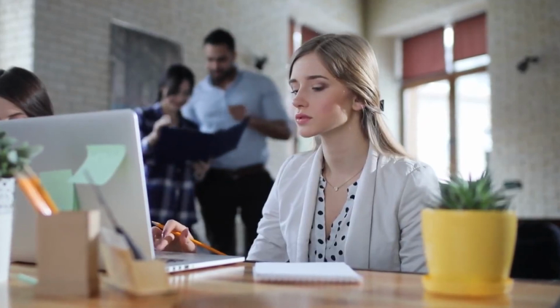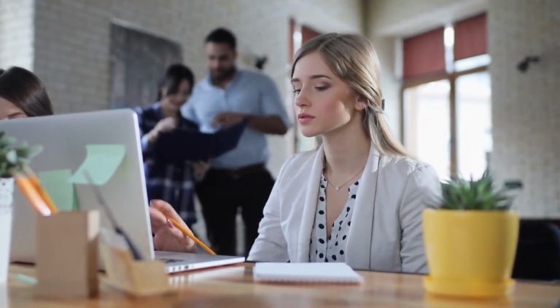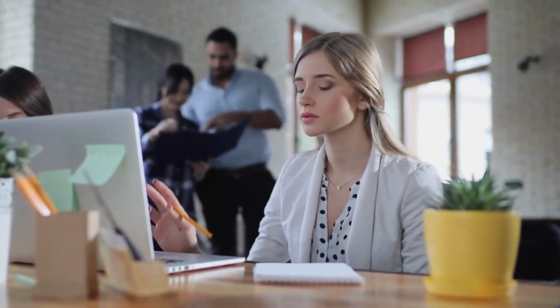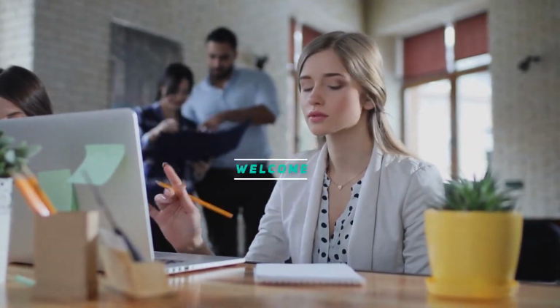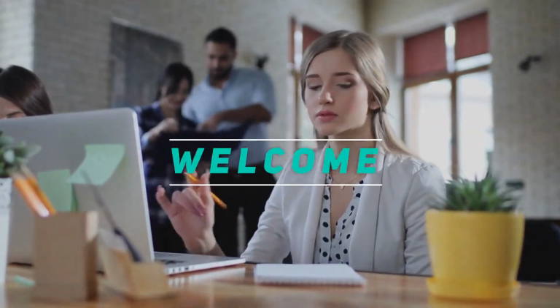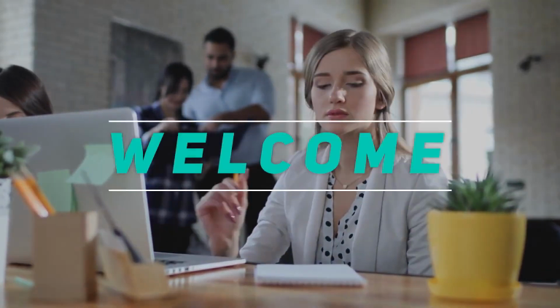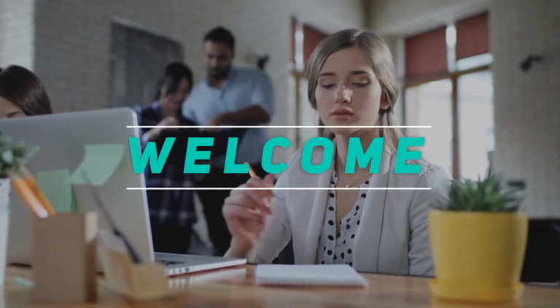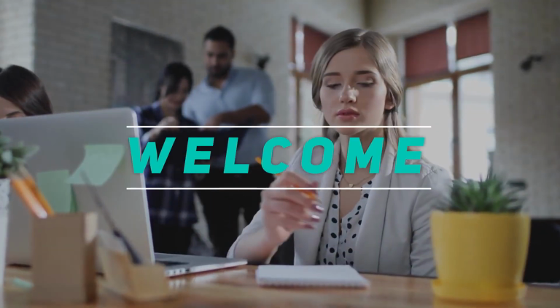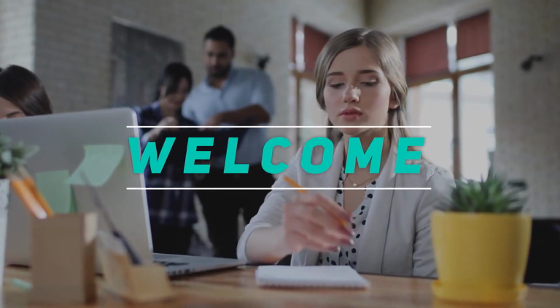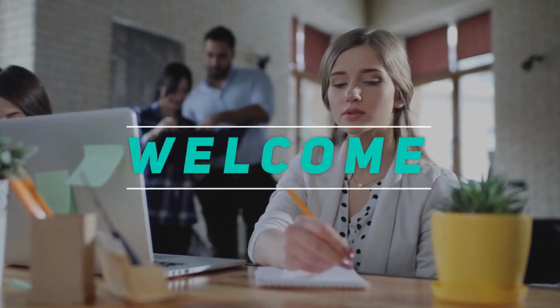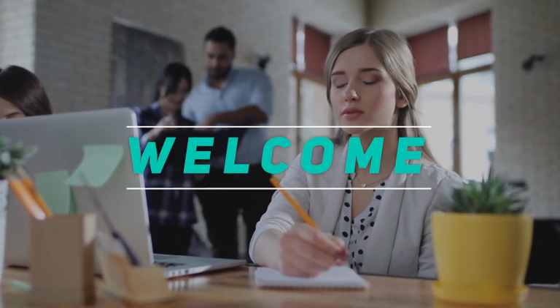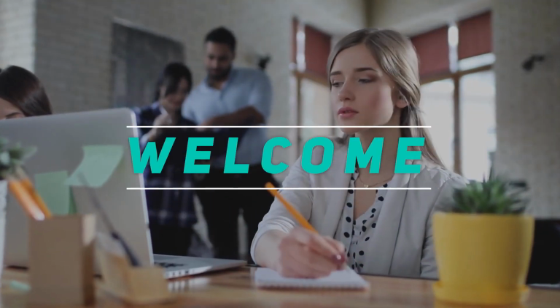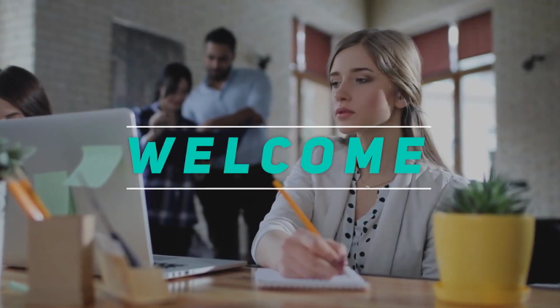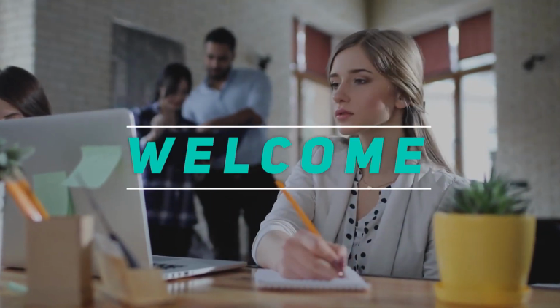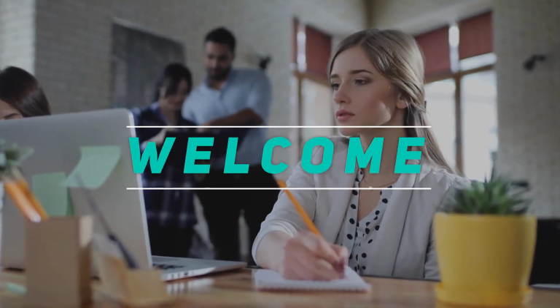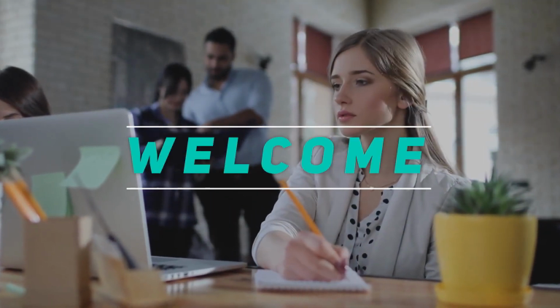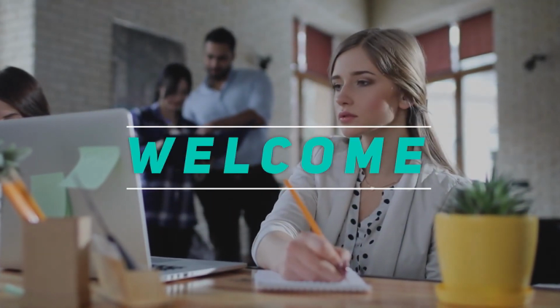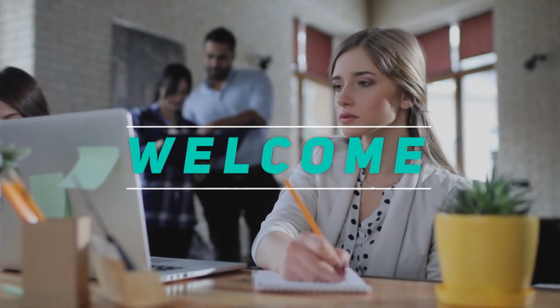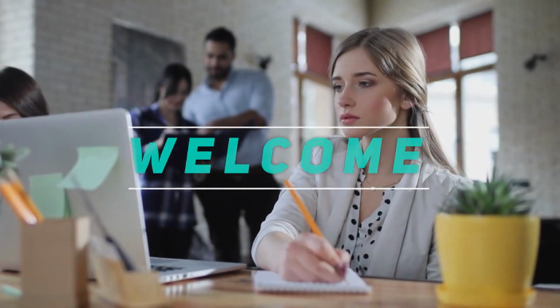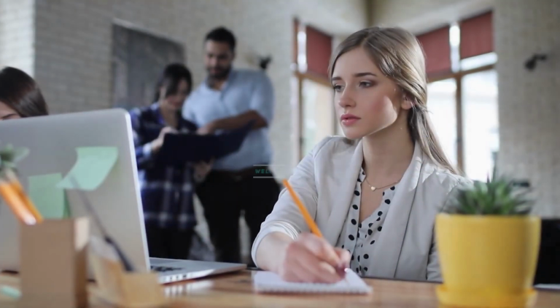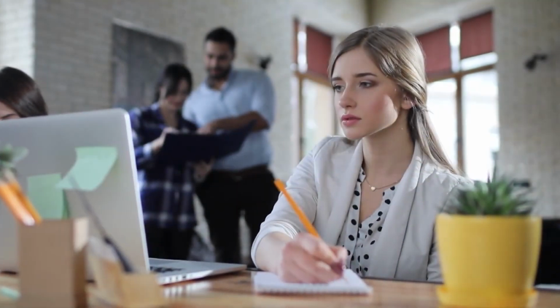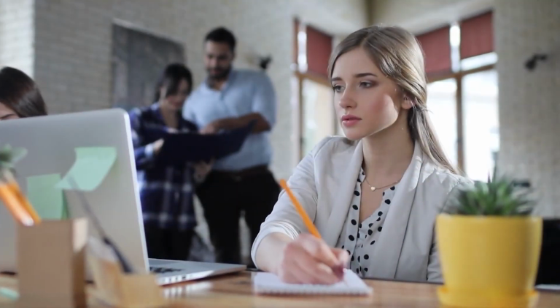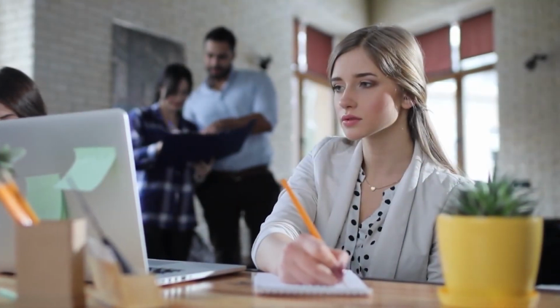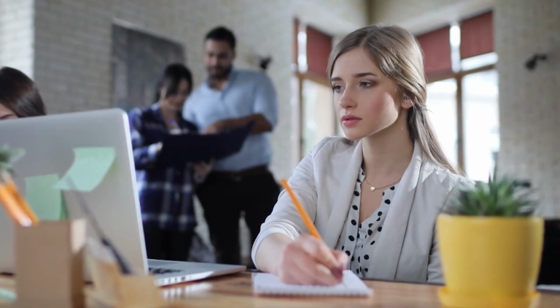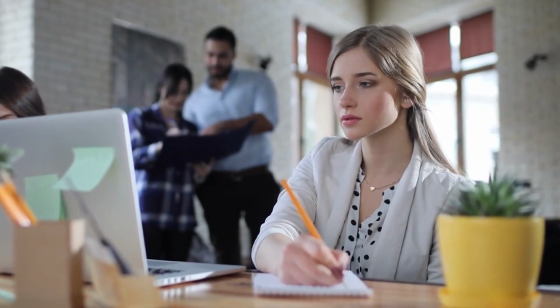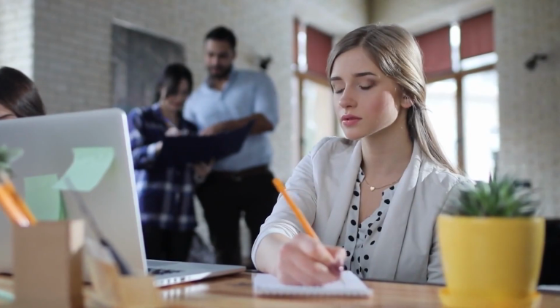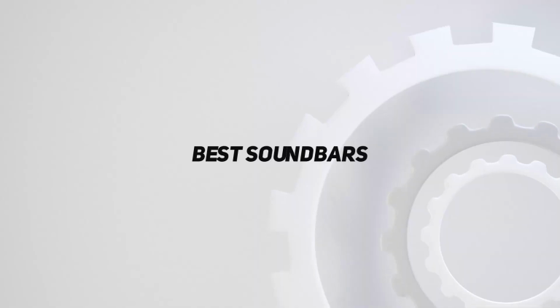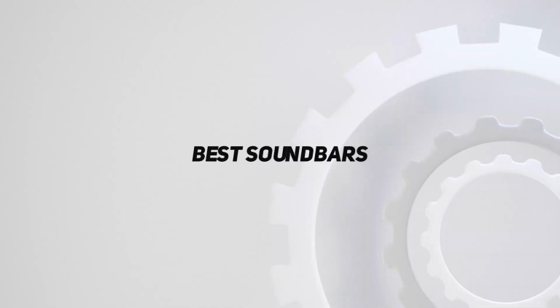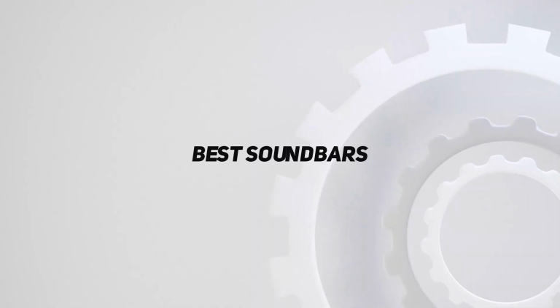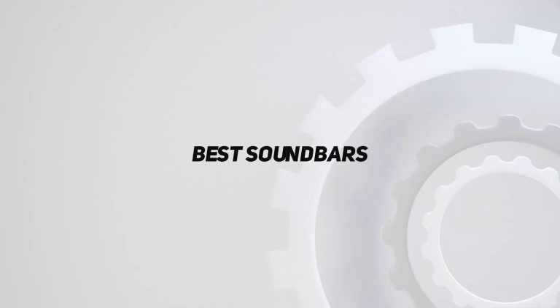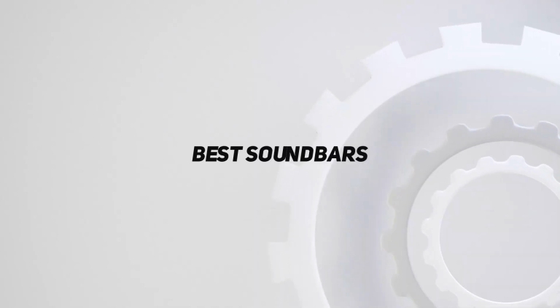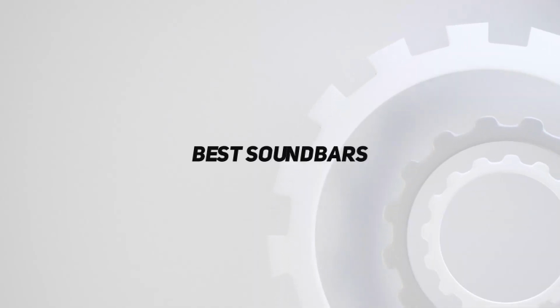Welcome back to my channel. In this video, I'm gonna talk about the top 5 best soundbars.